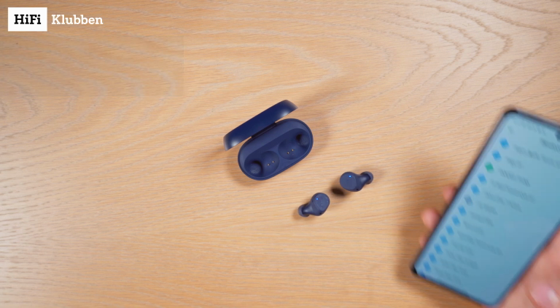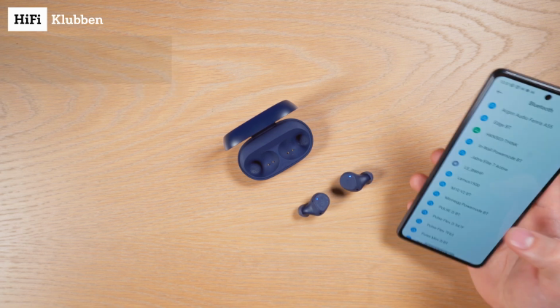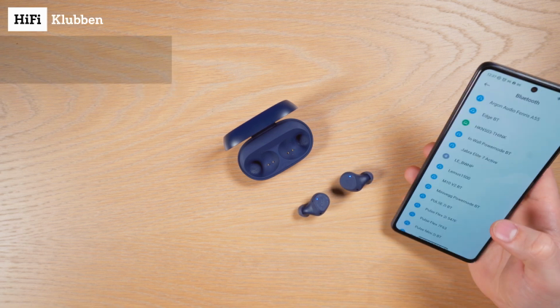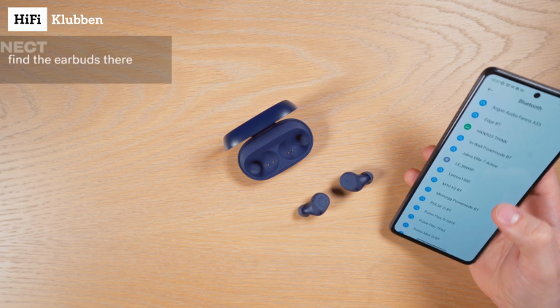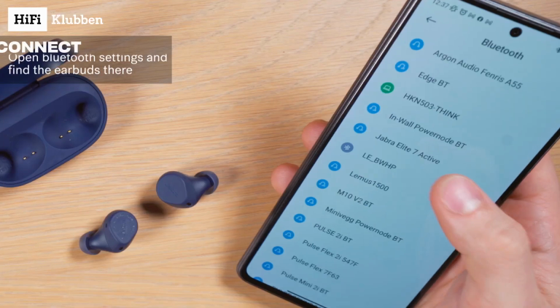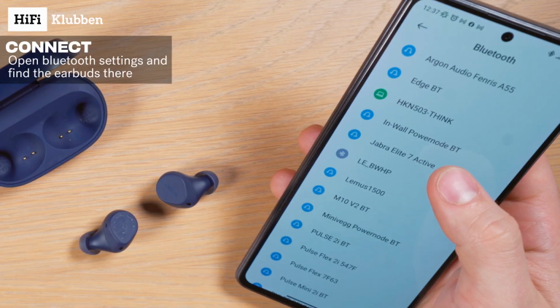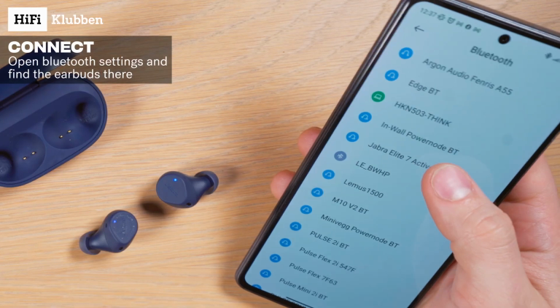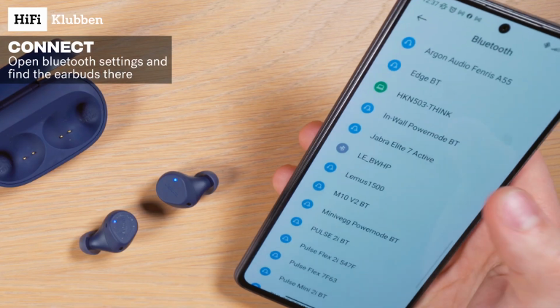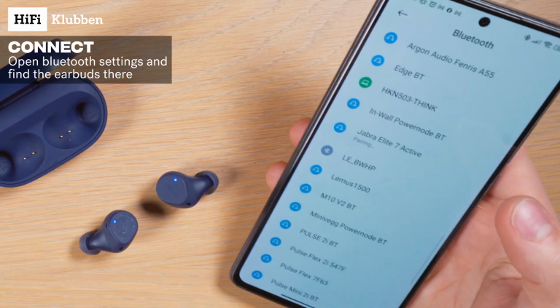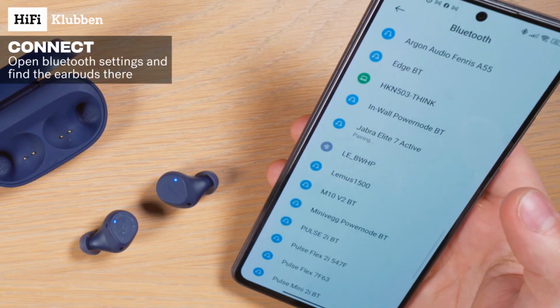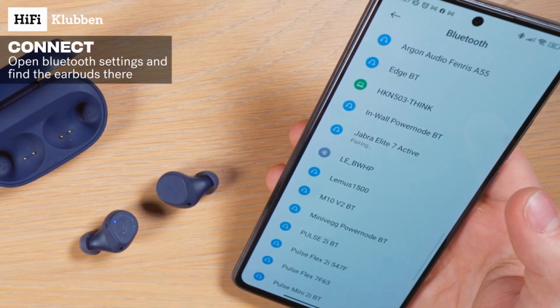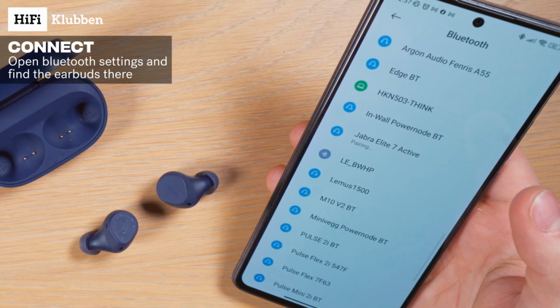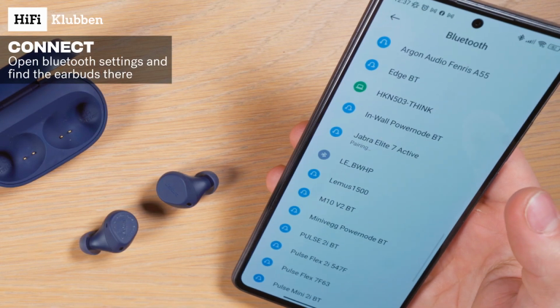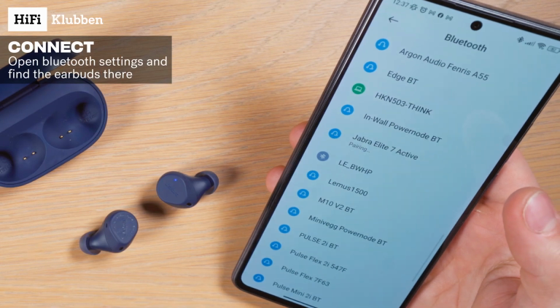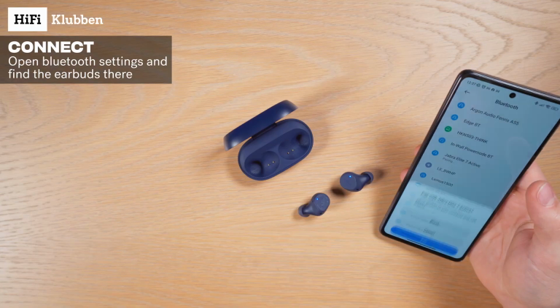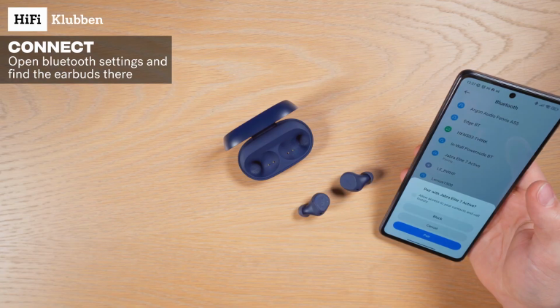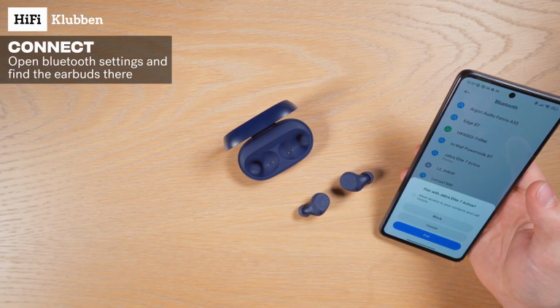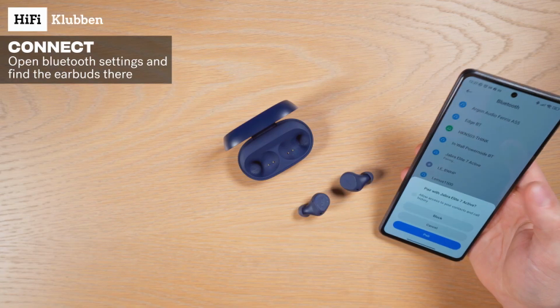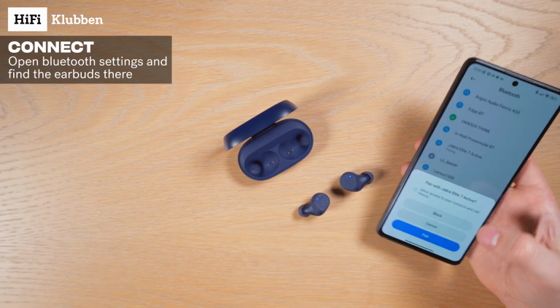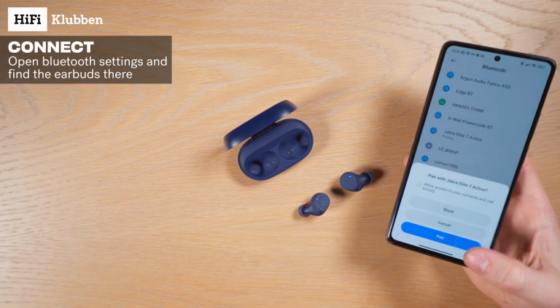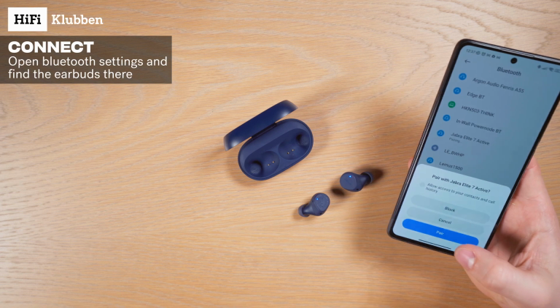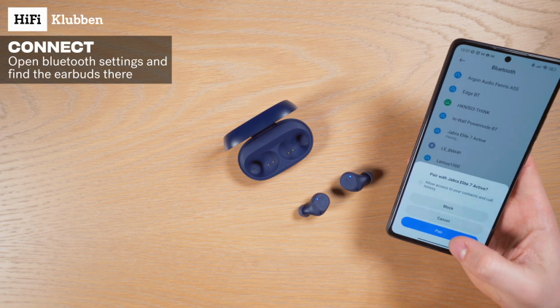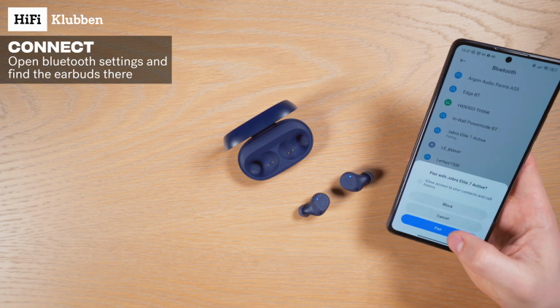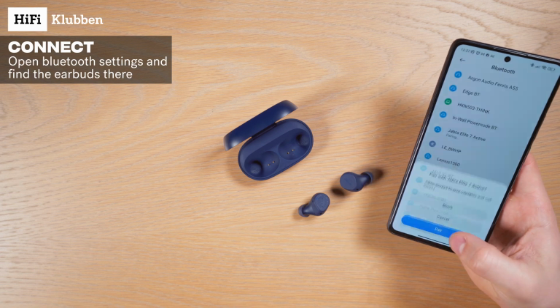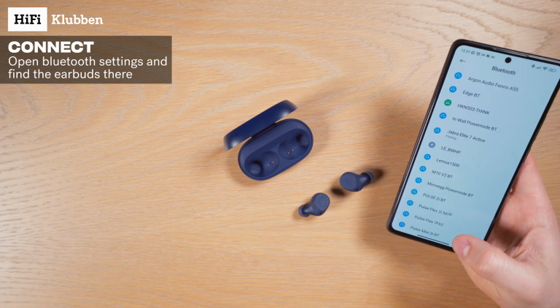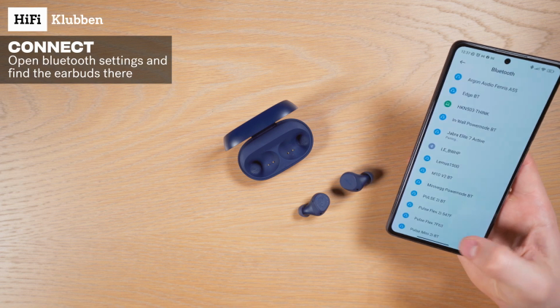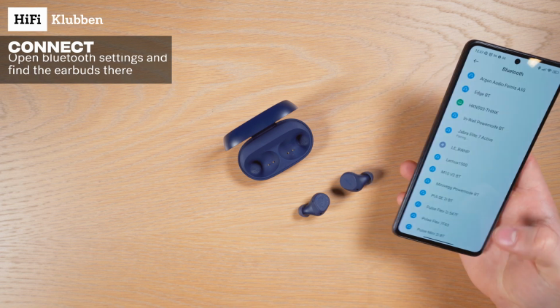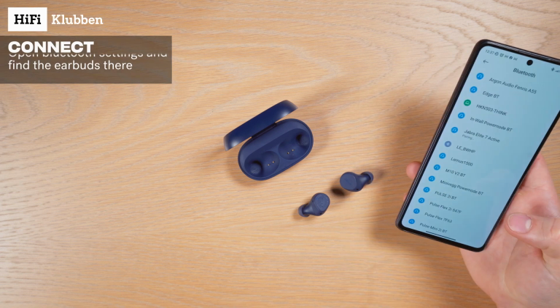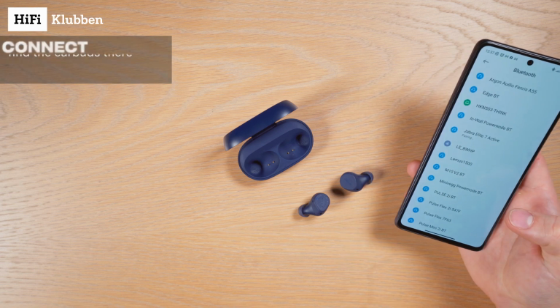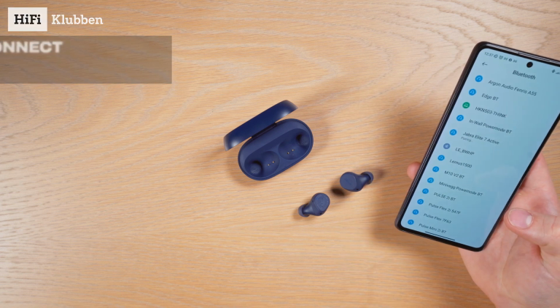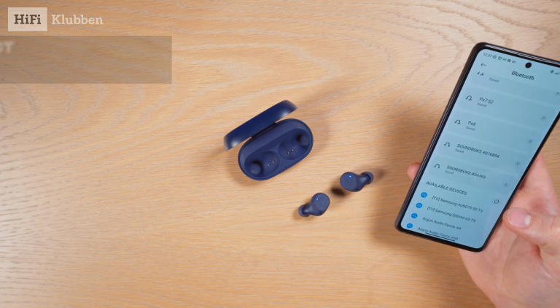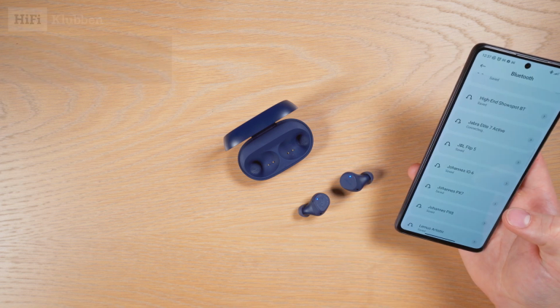Then all we need to do is find our phone, go to the Bluetooth settings, and find them there — and we're good to go.